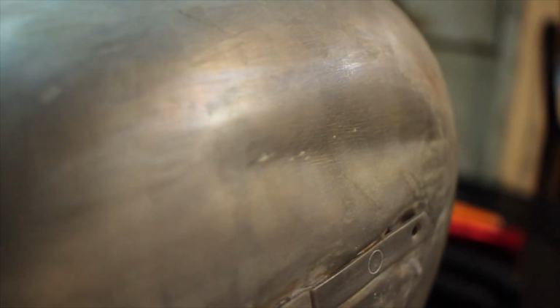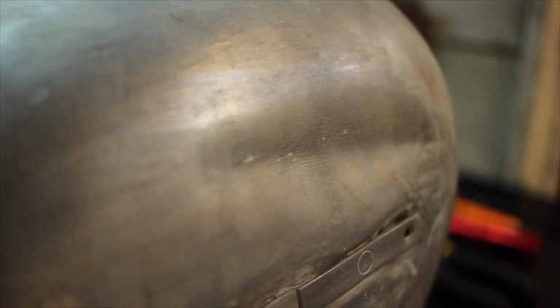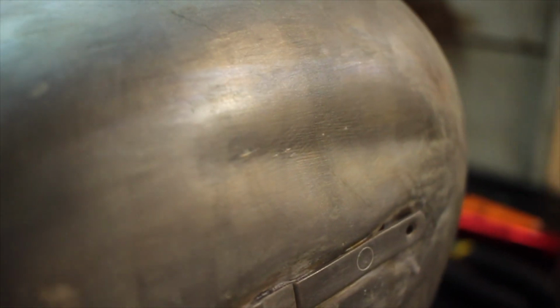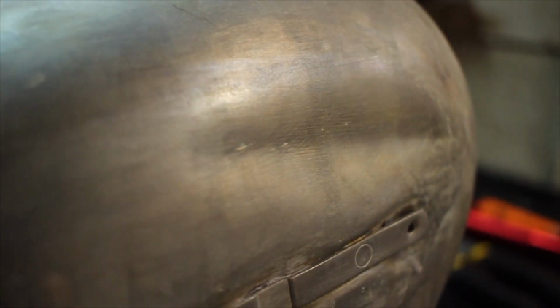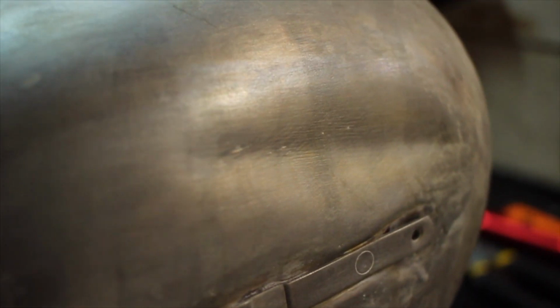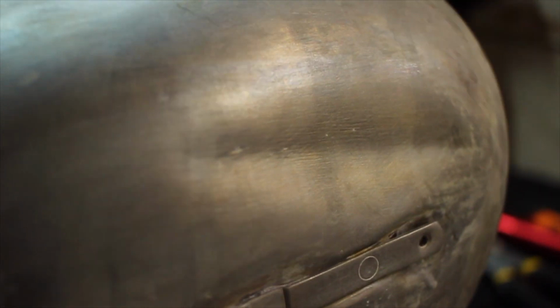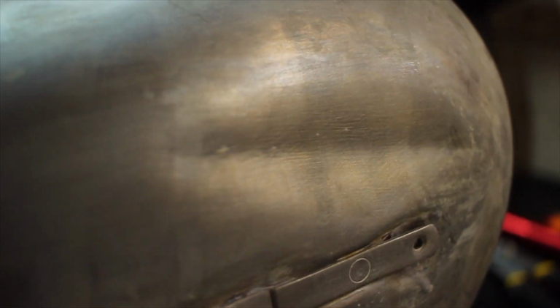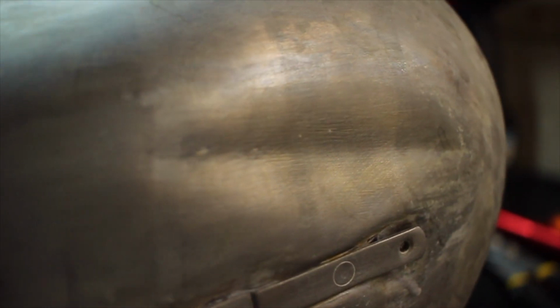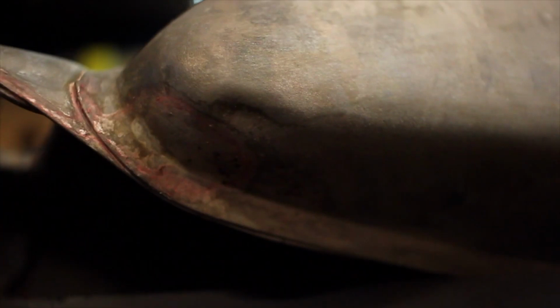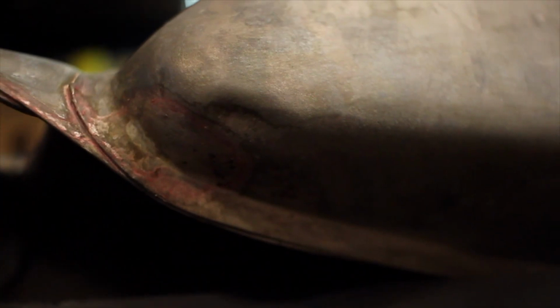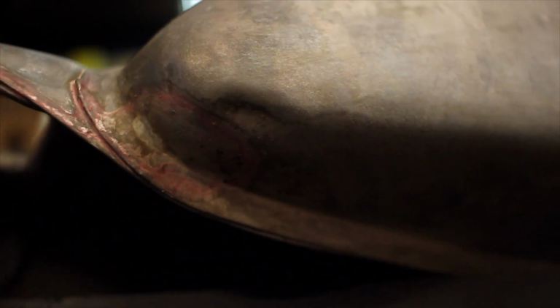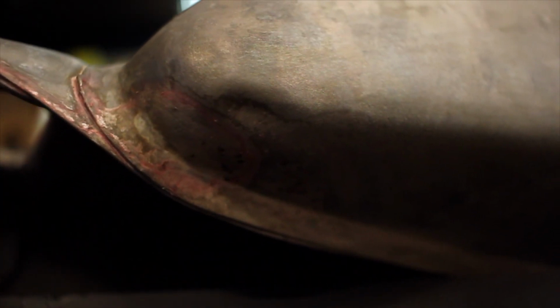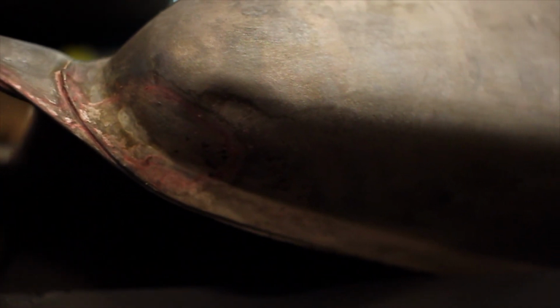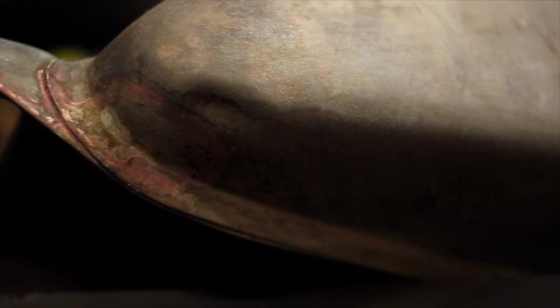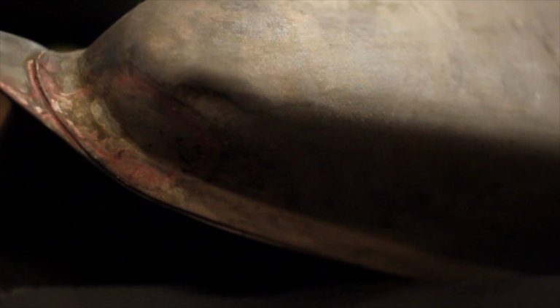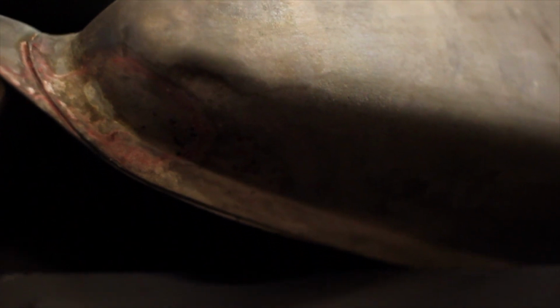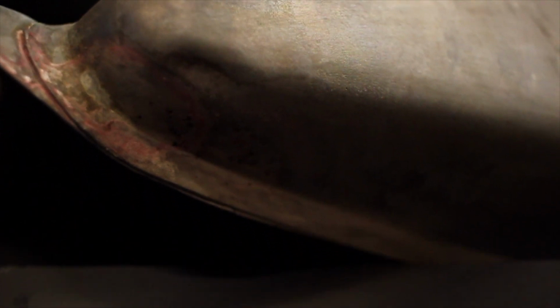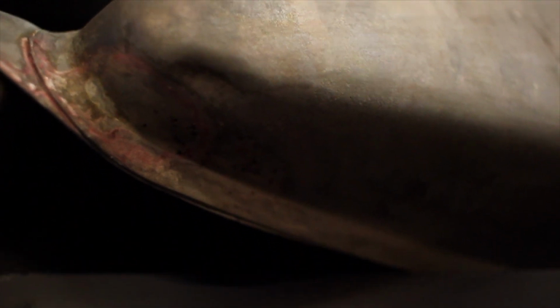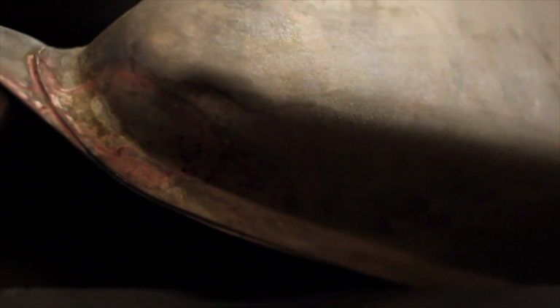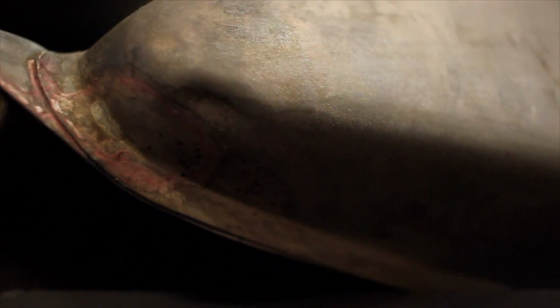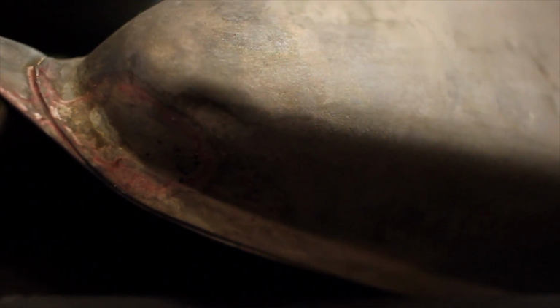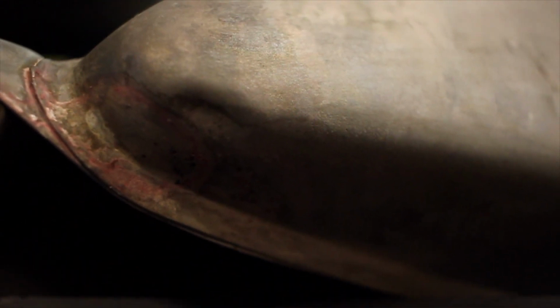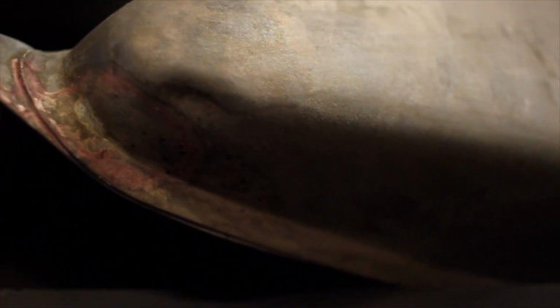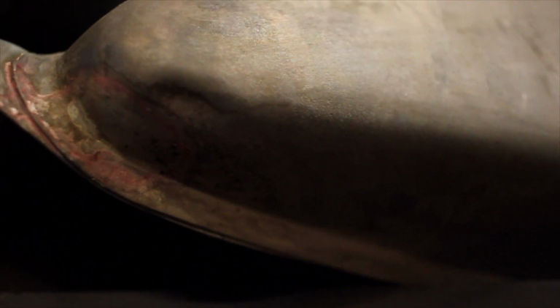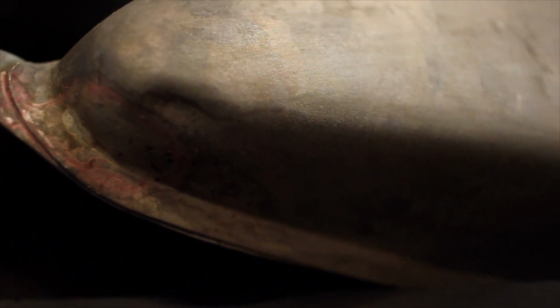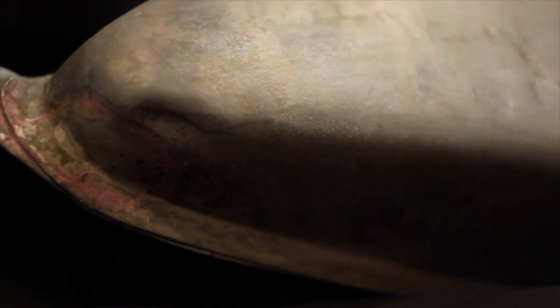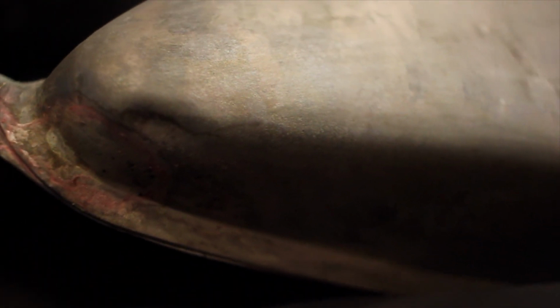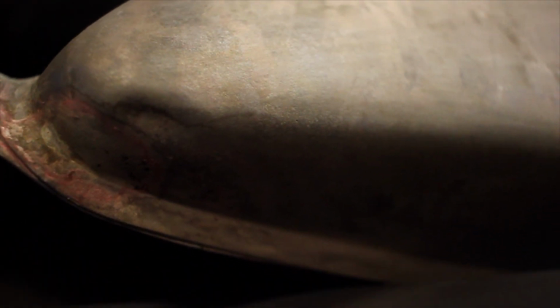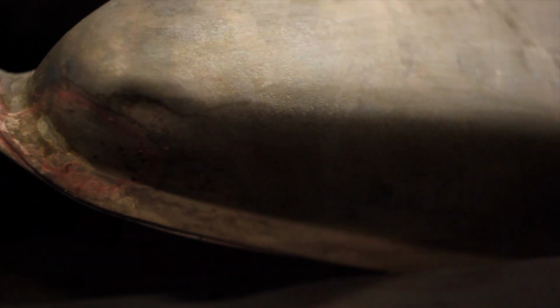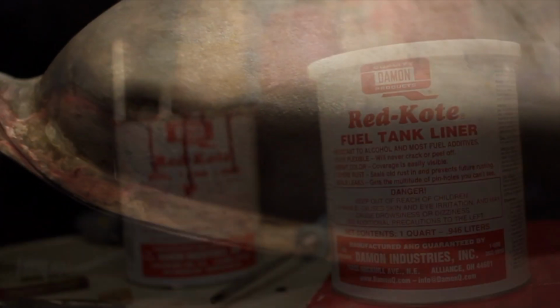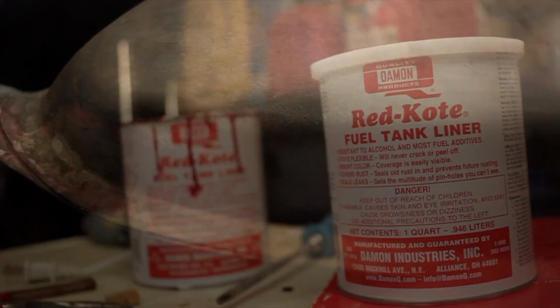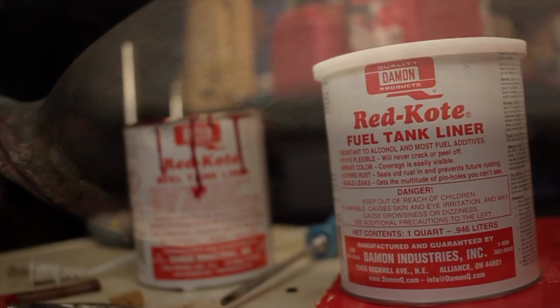To close this video out, since the tanks are dry, we're going to go ahead and throw in some red coat. This is going to seal up the tank and prevent any rust from forming while it sits and I finish the bike.